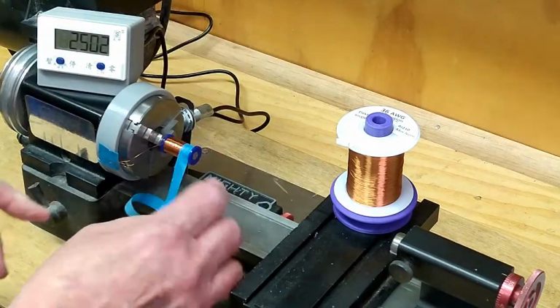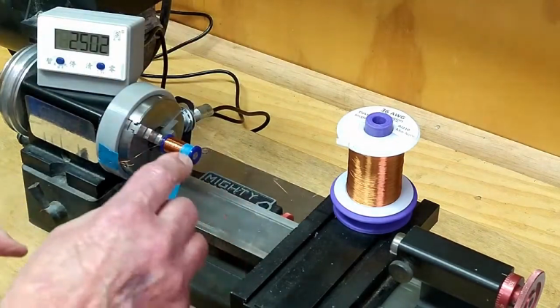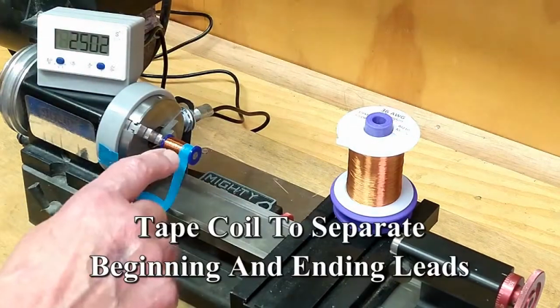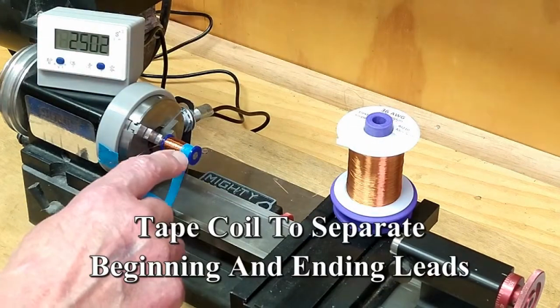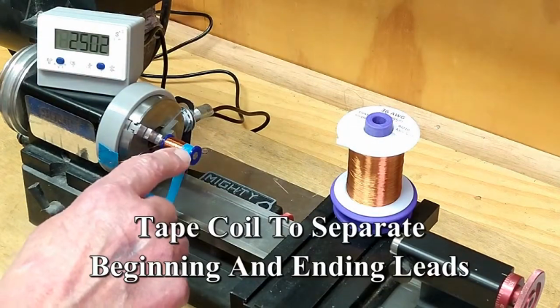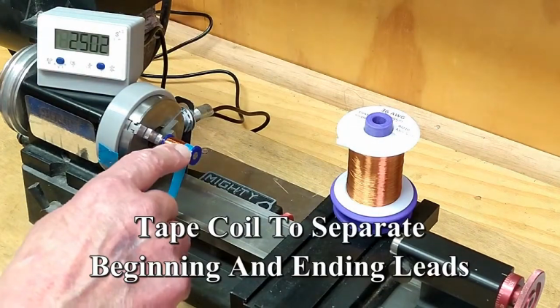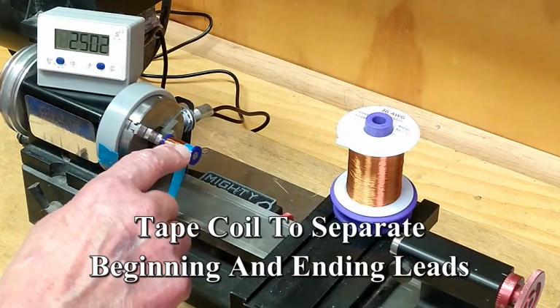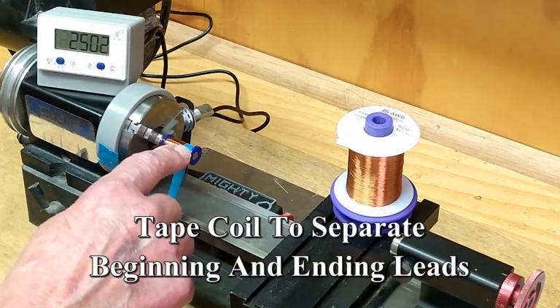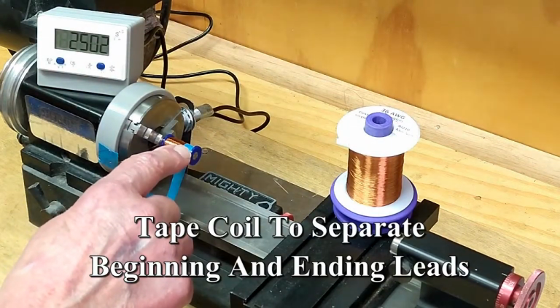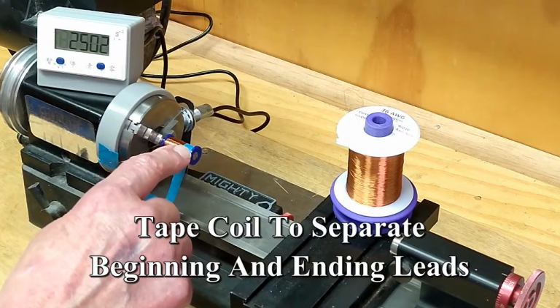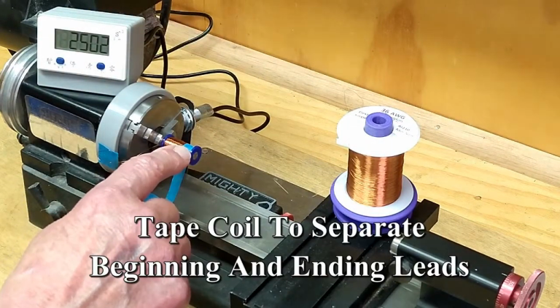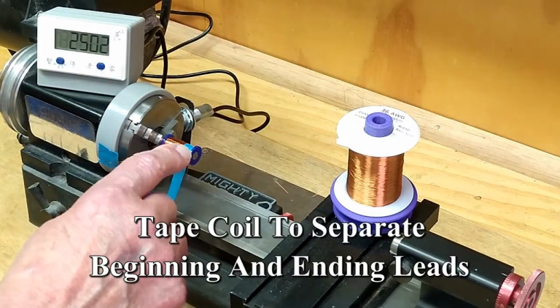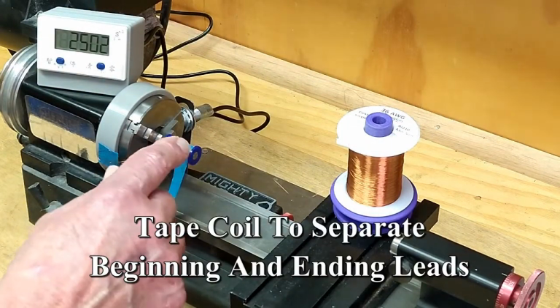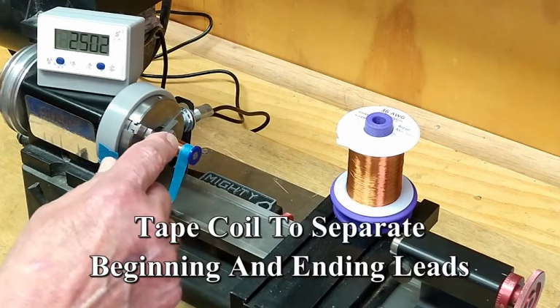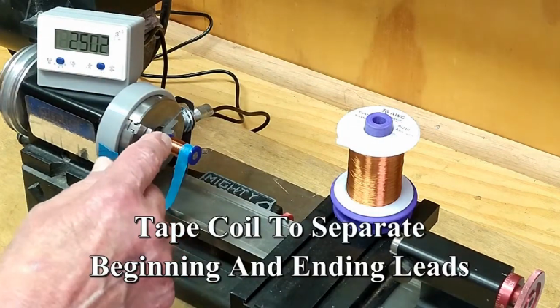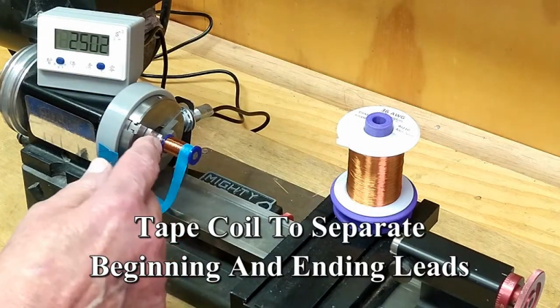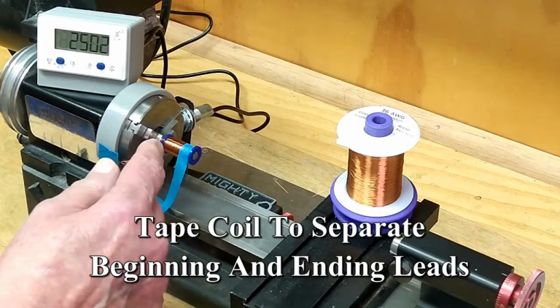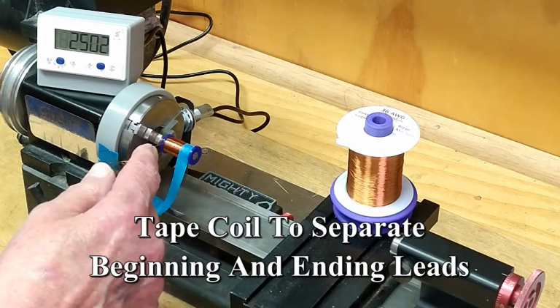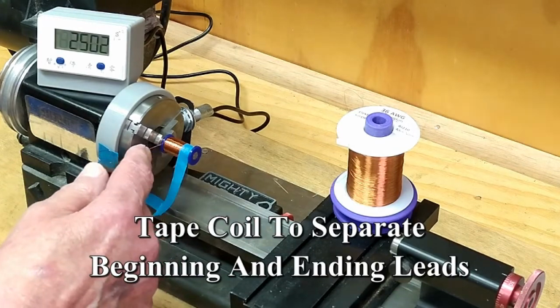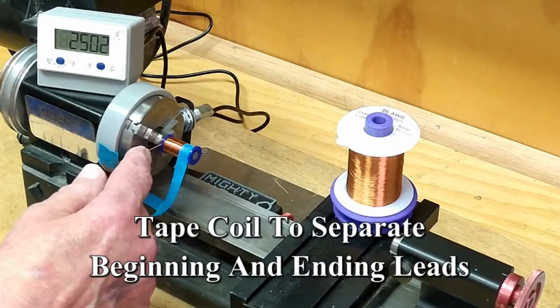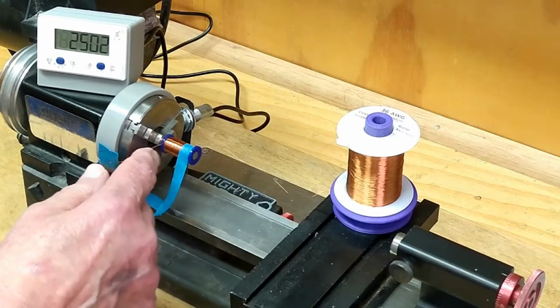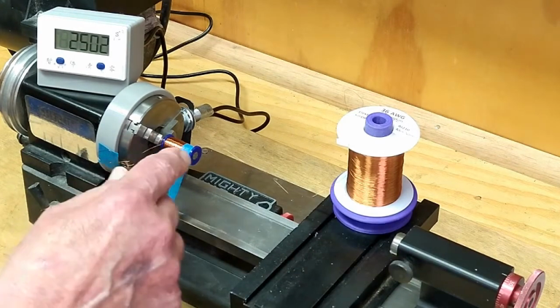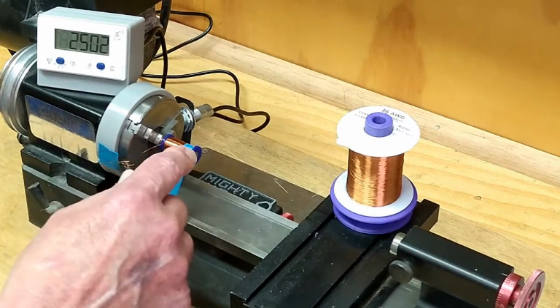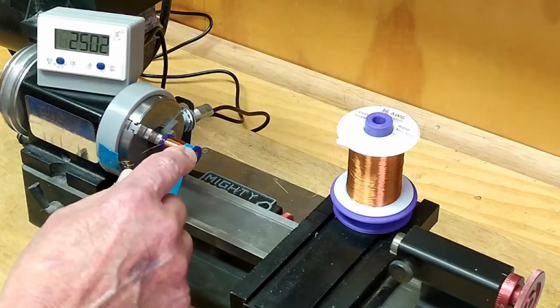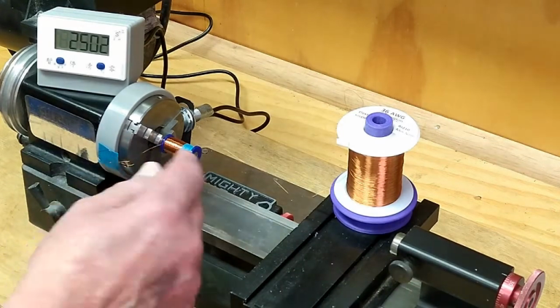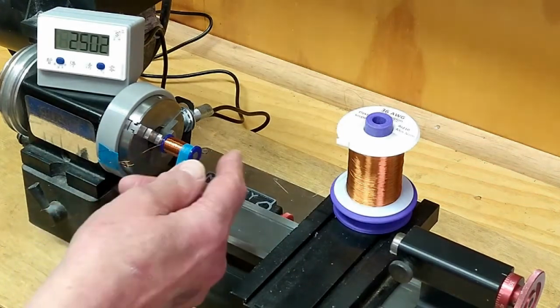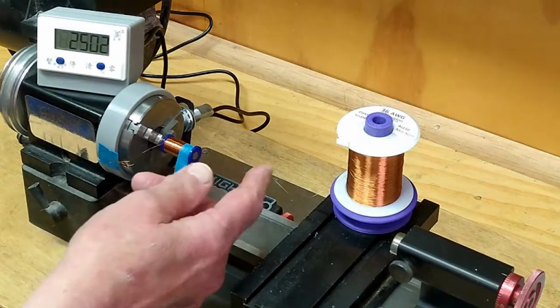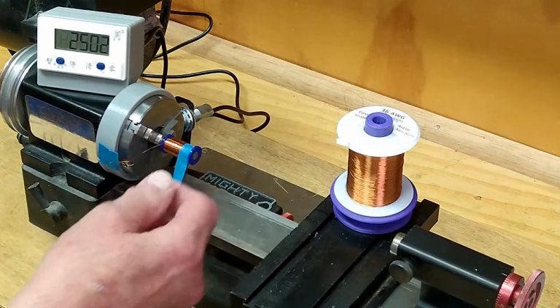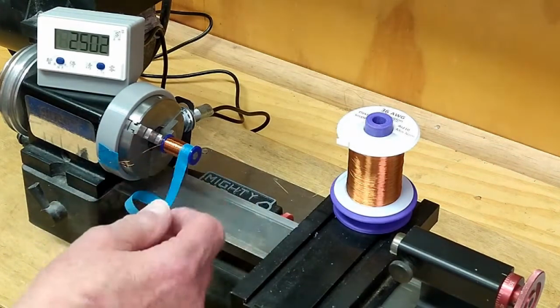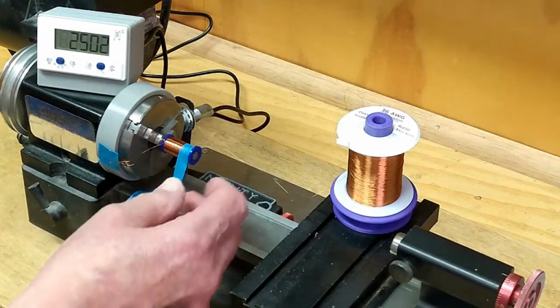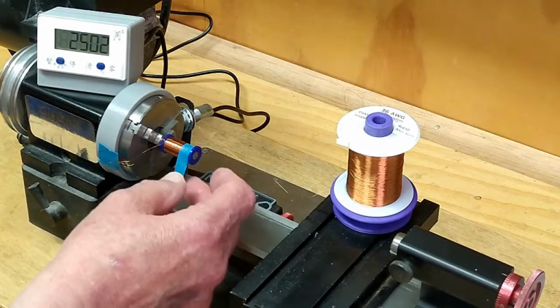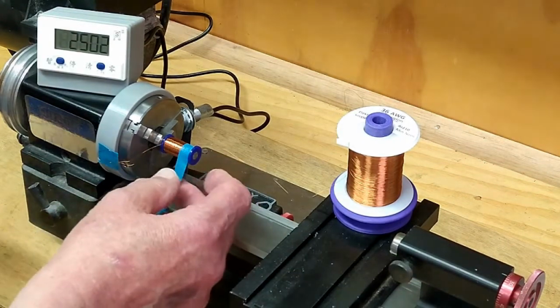I'm wrapping the coil with tape. I want to keep the beginning and the ending leads separate.